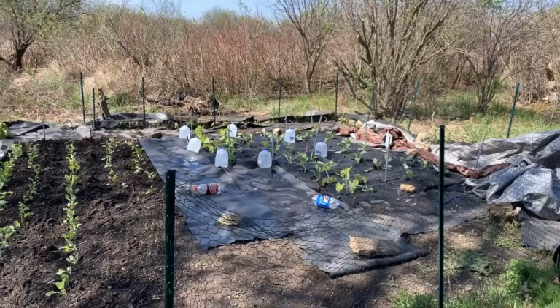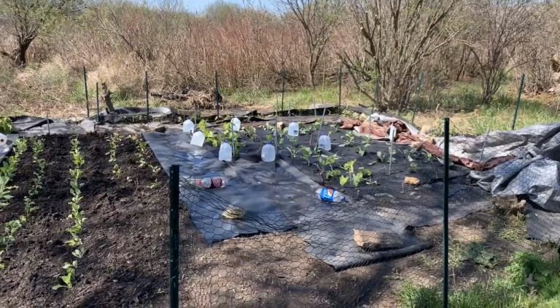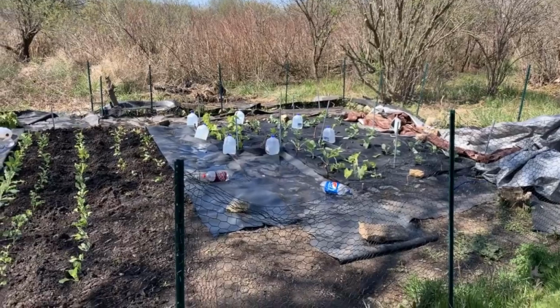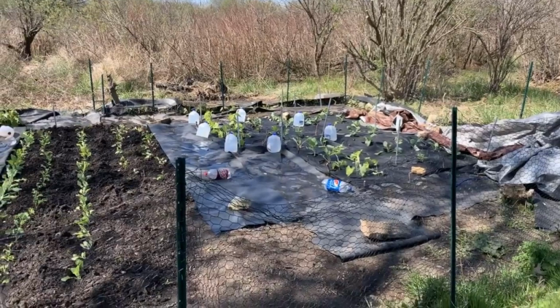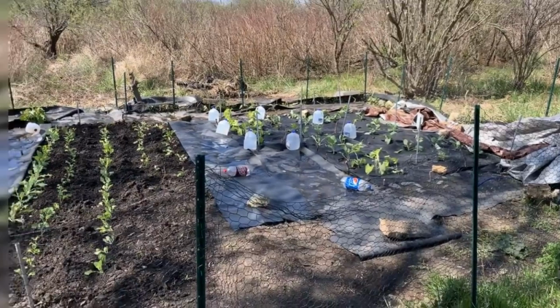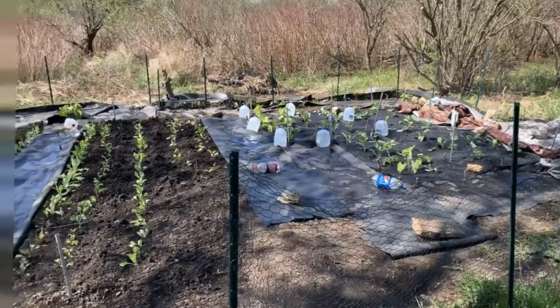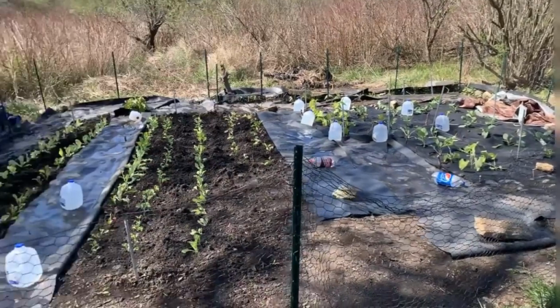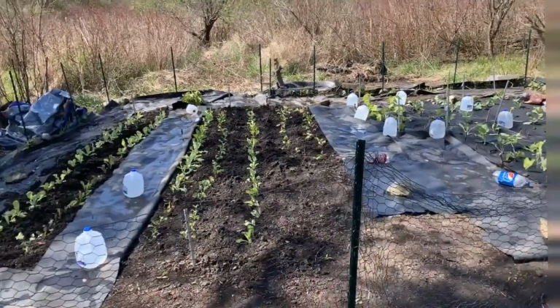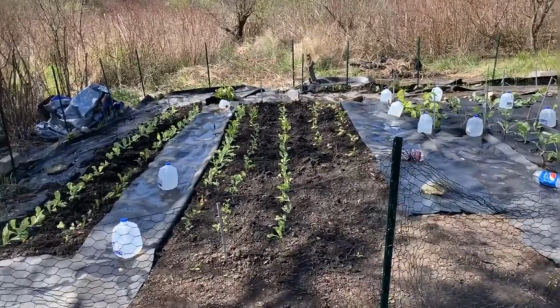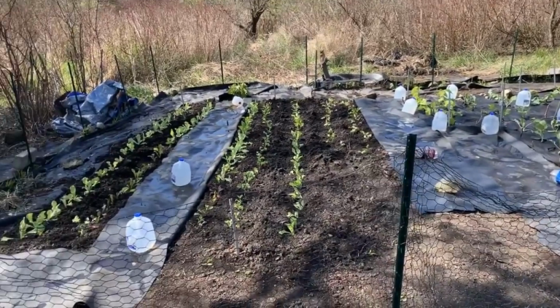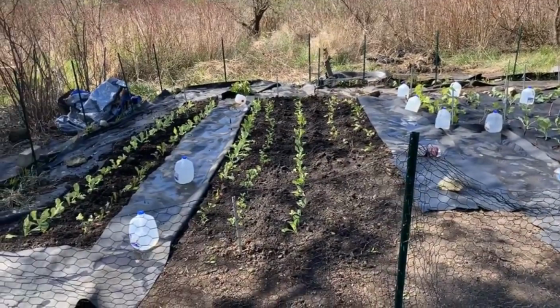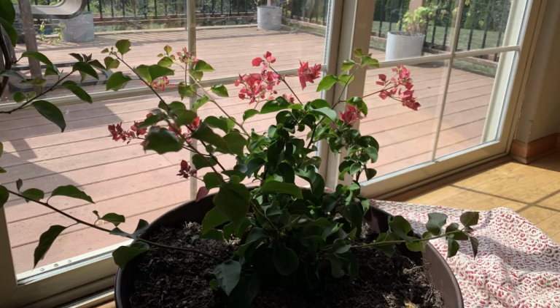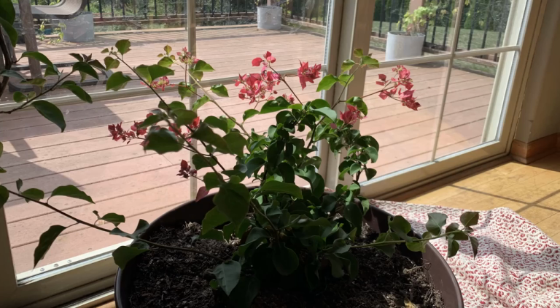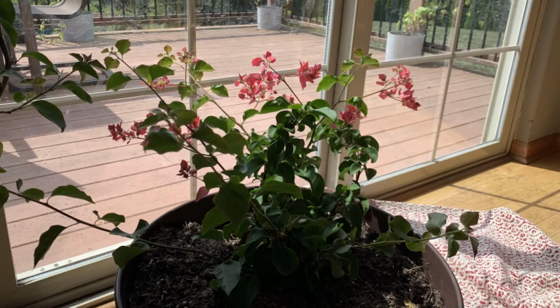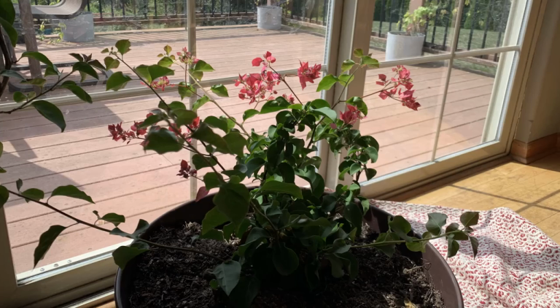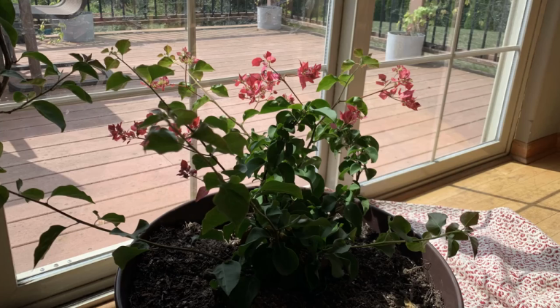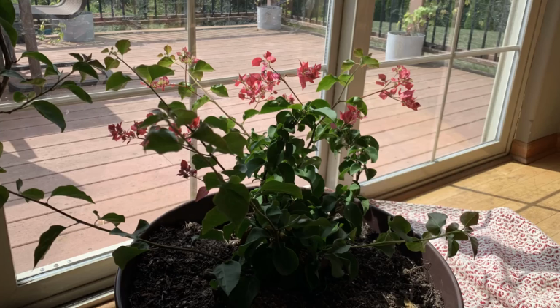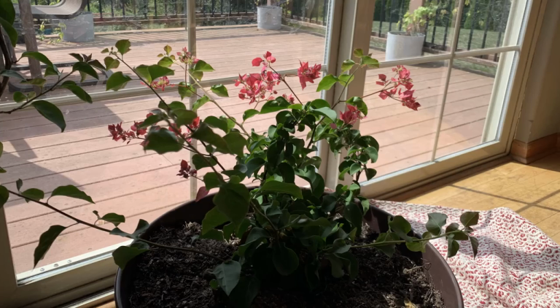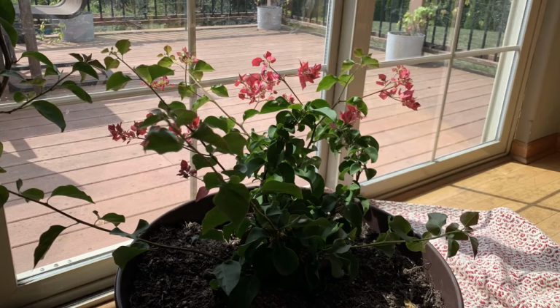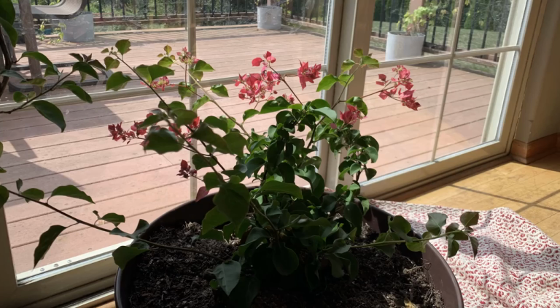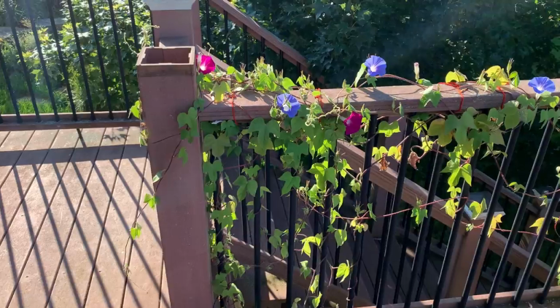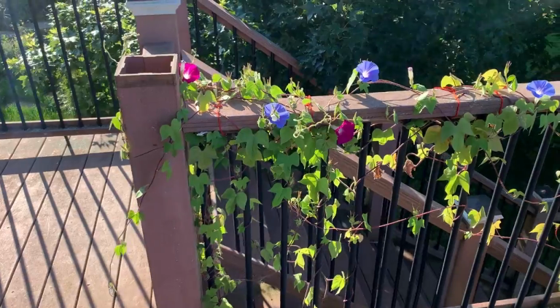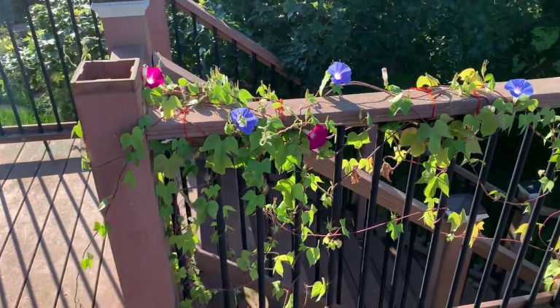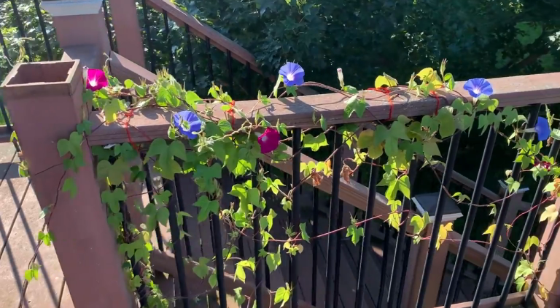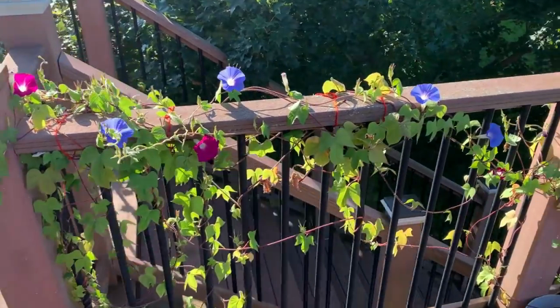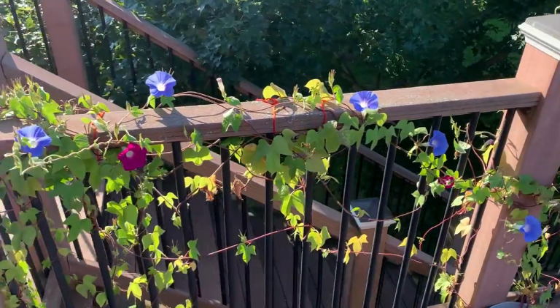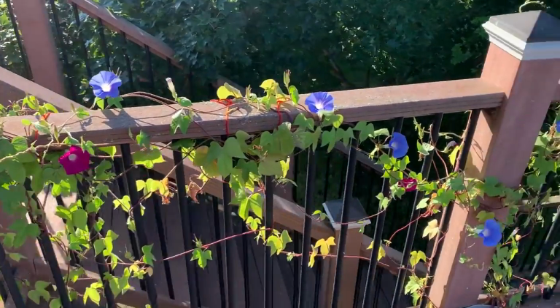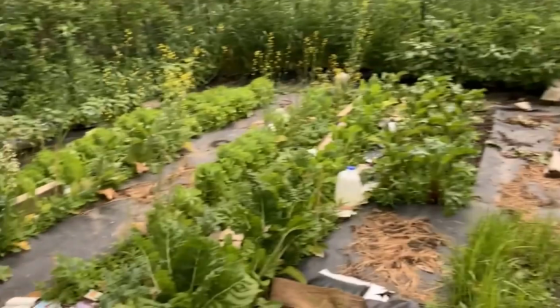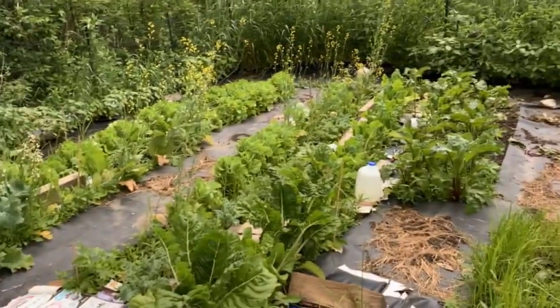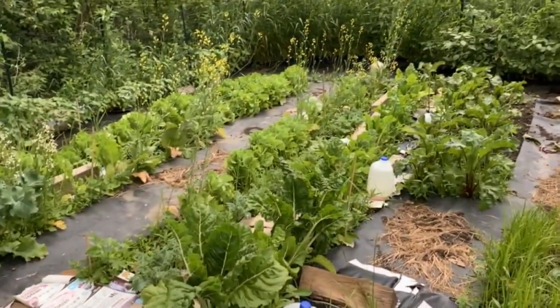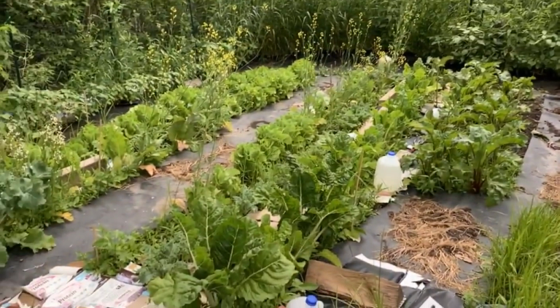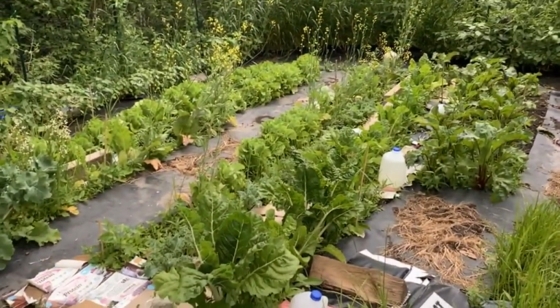One of my many hobbies is gardening. I grow tropical plants for my room, flowers for the yard, and vegetables for the garden.